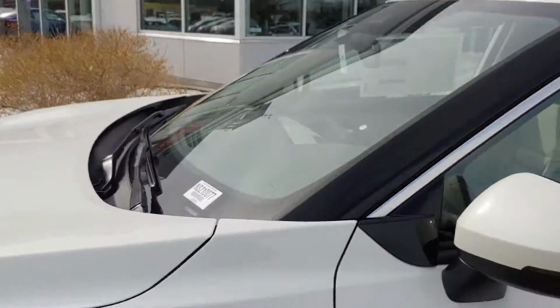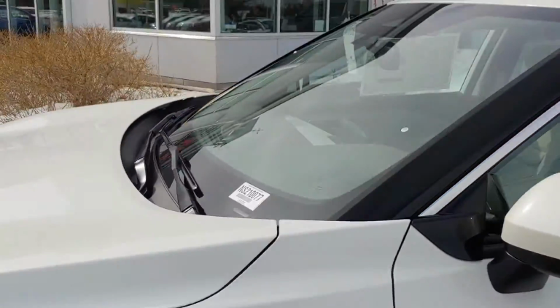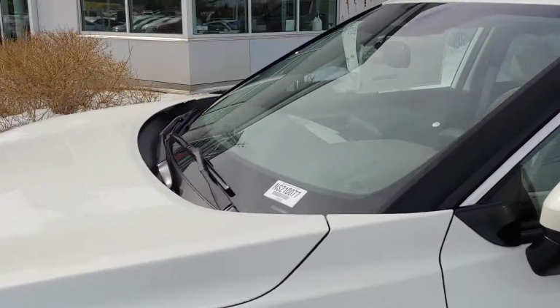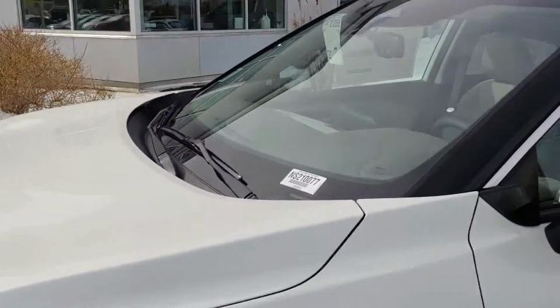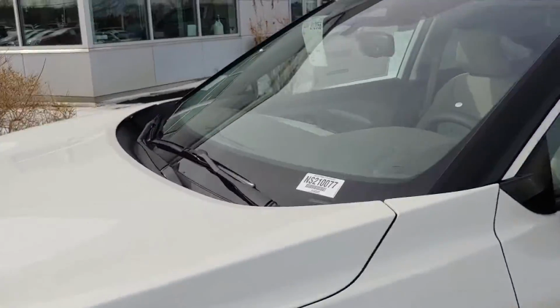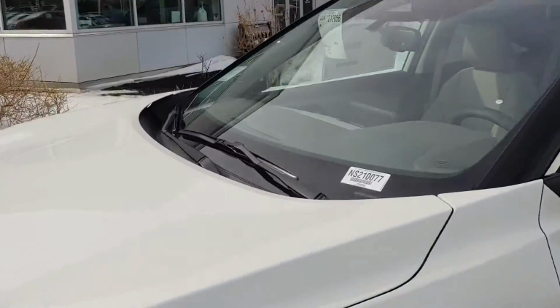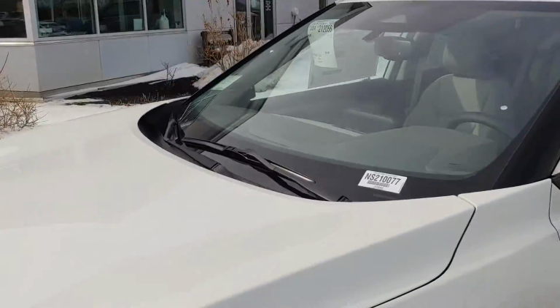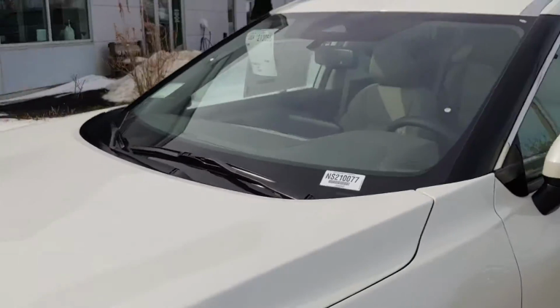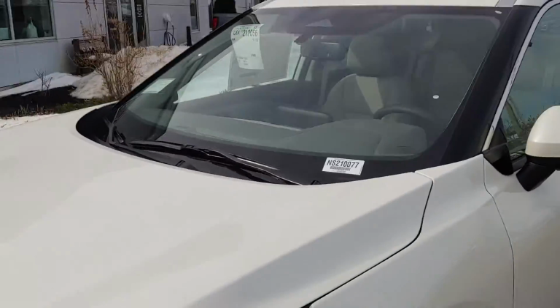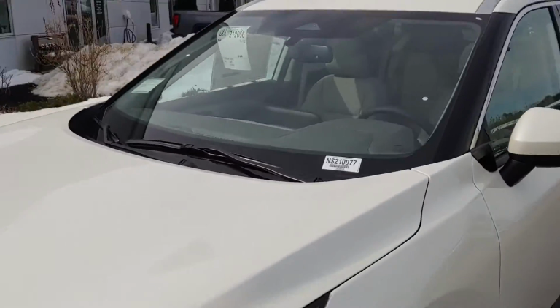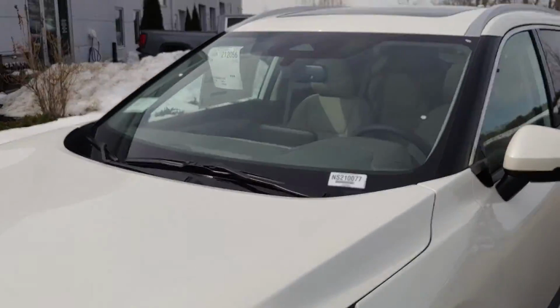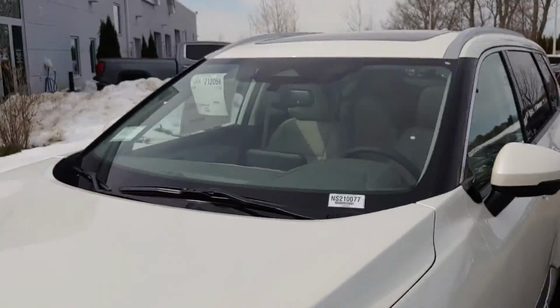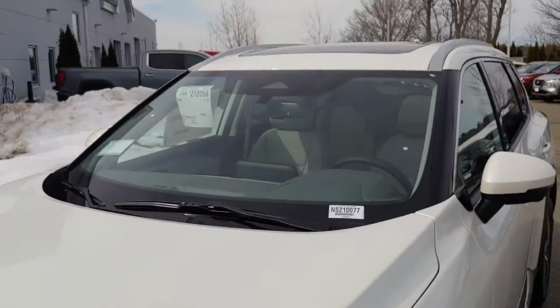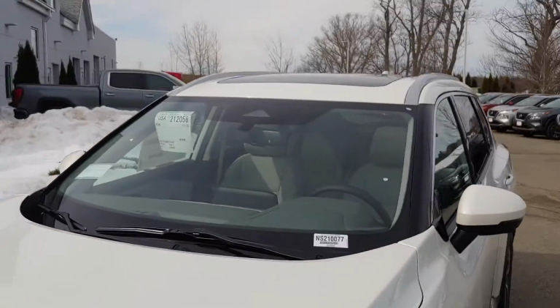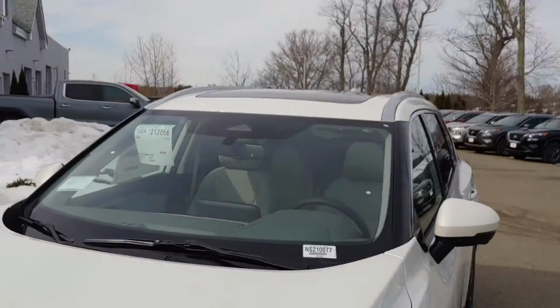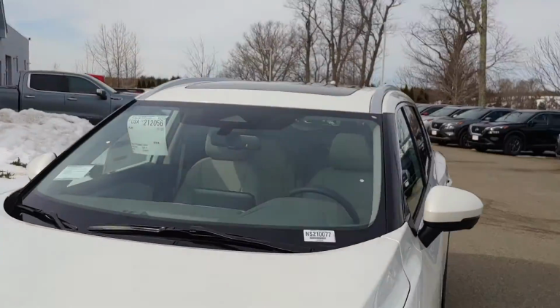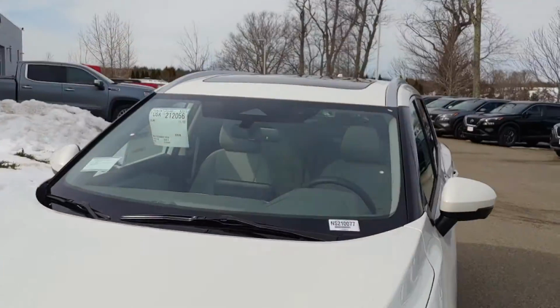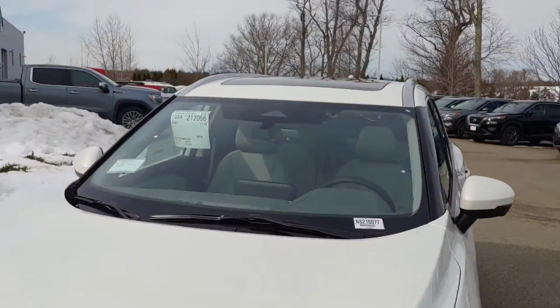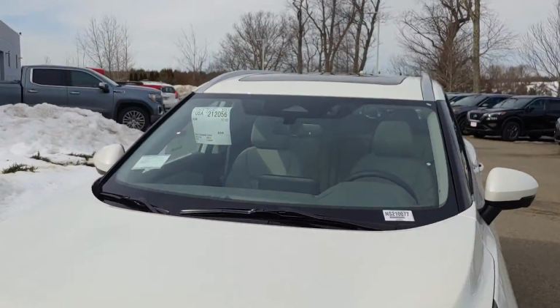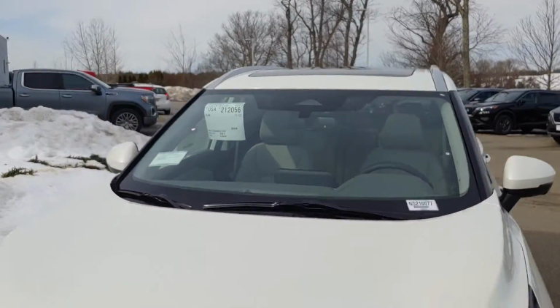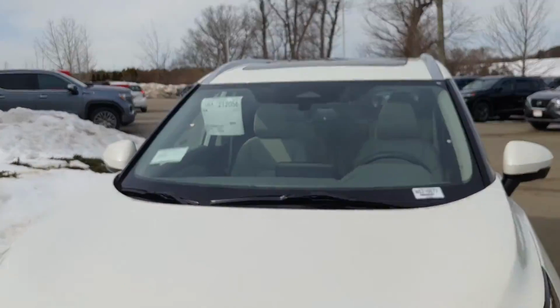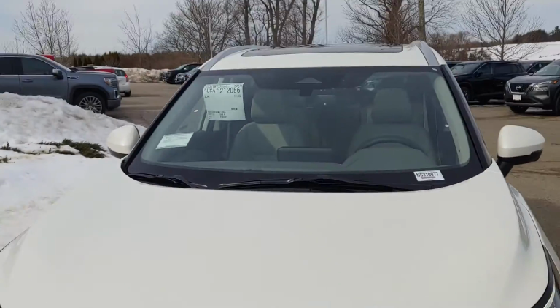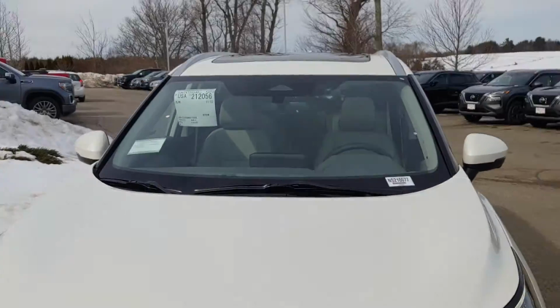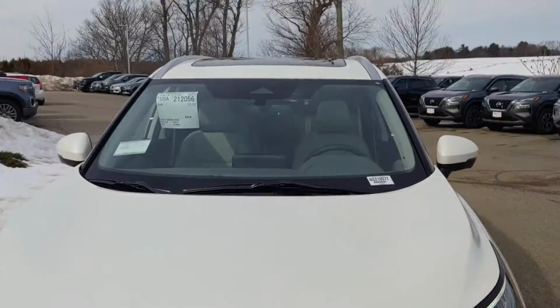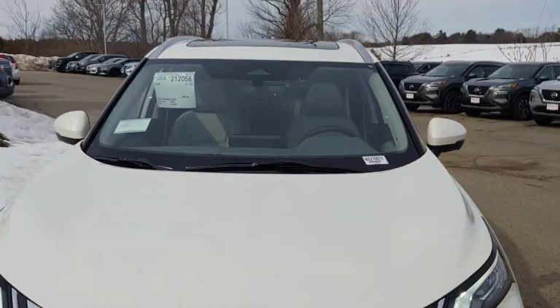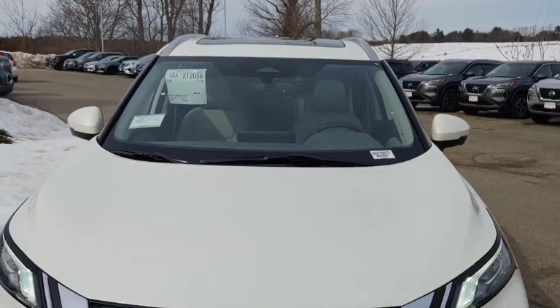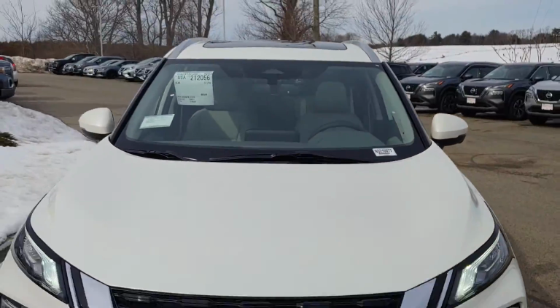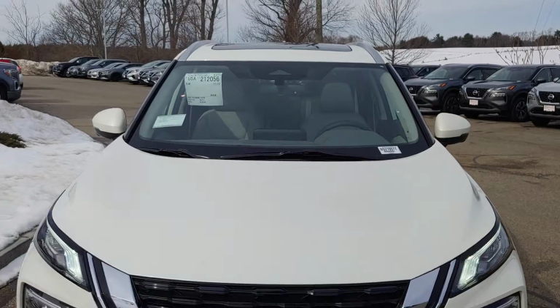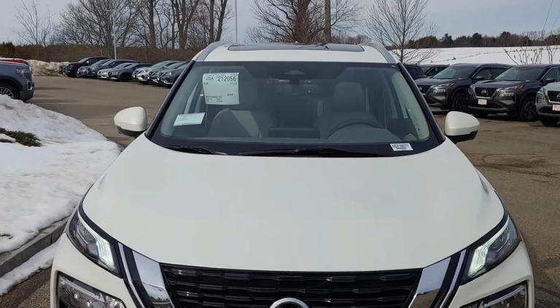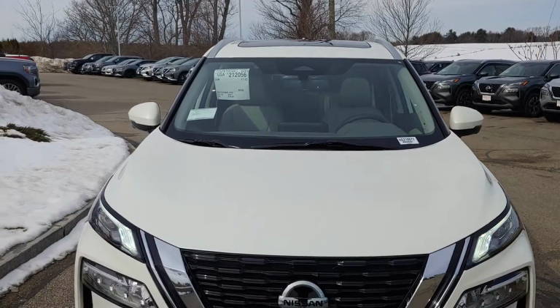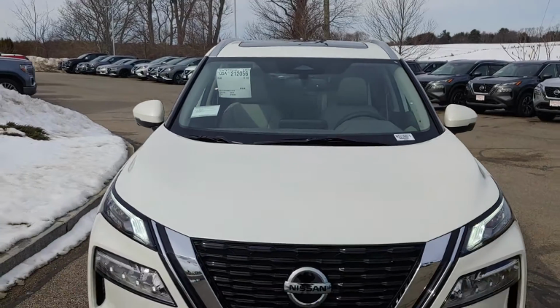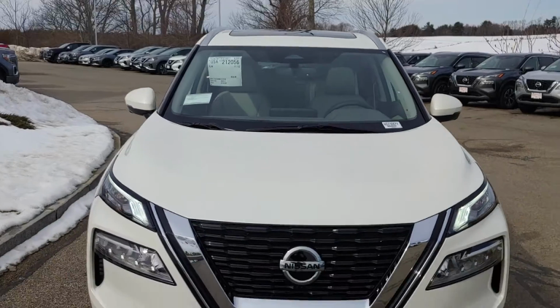Going right back around to the front — you can notice right on top there it has the full panoramic moonroof.